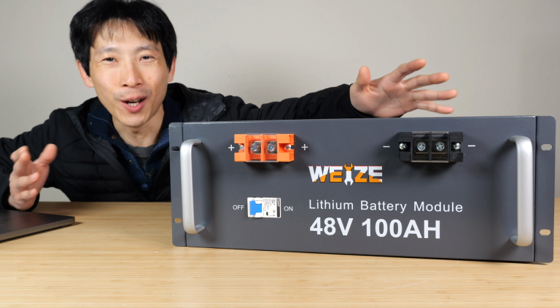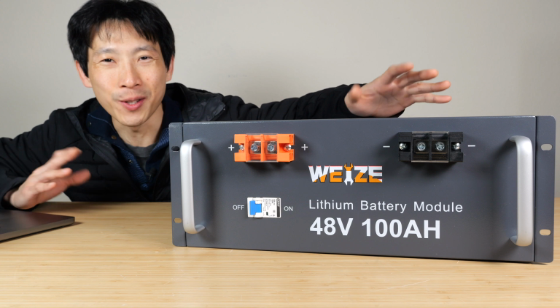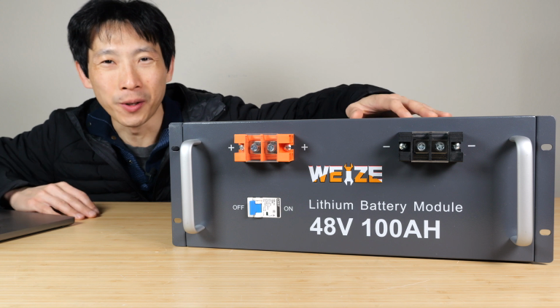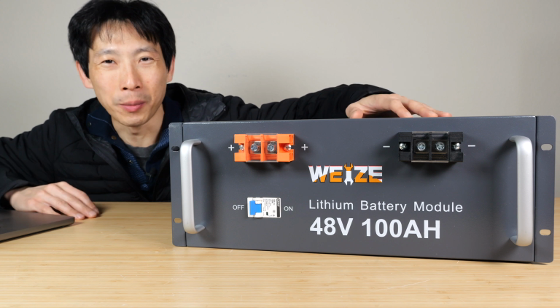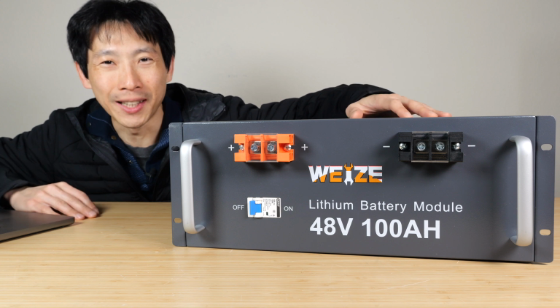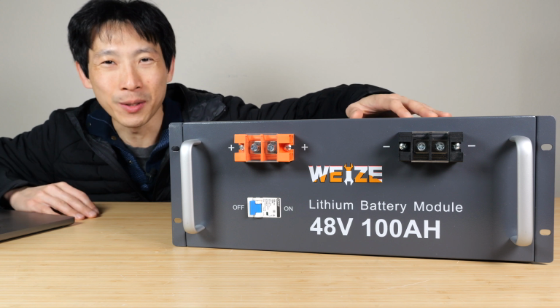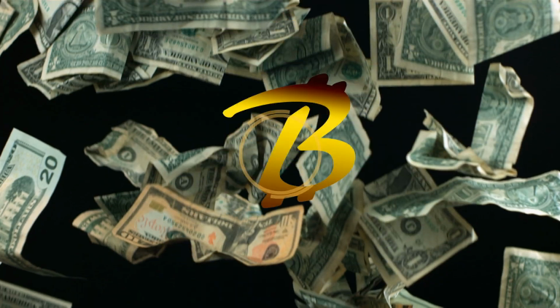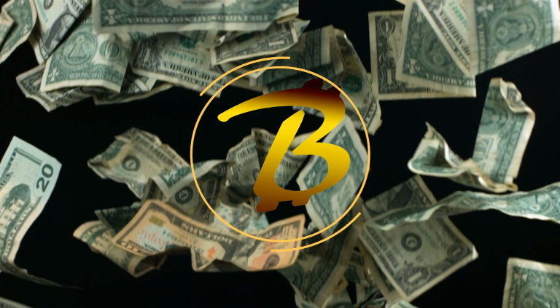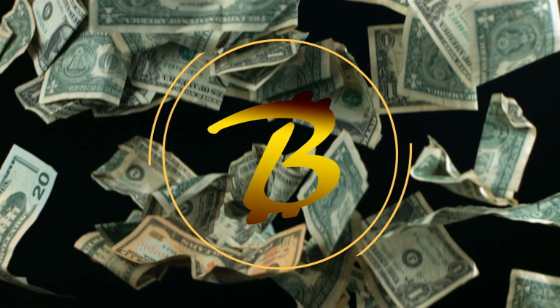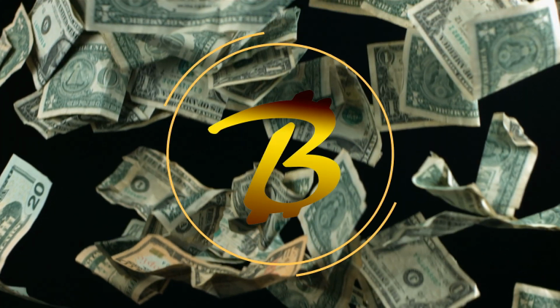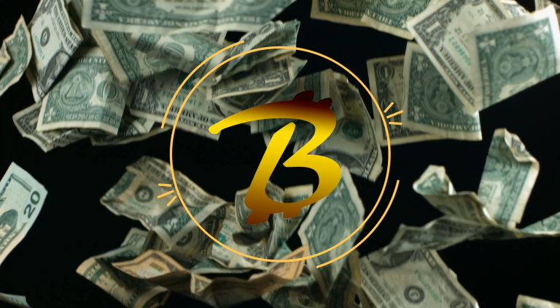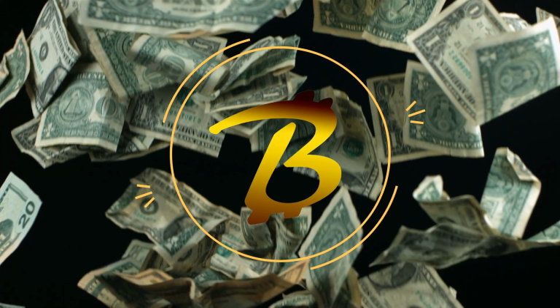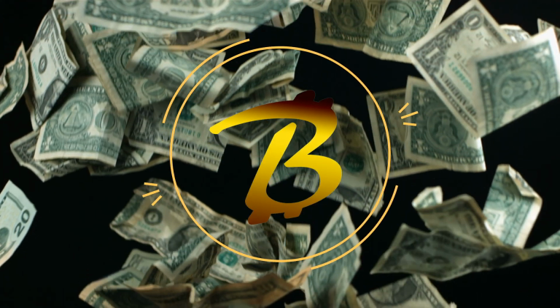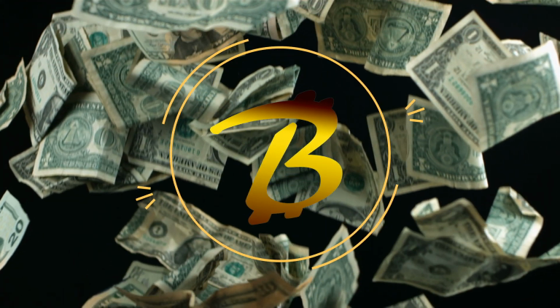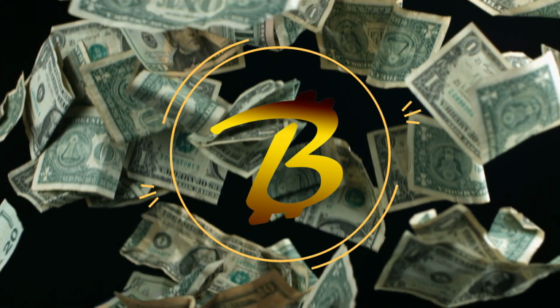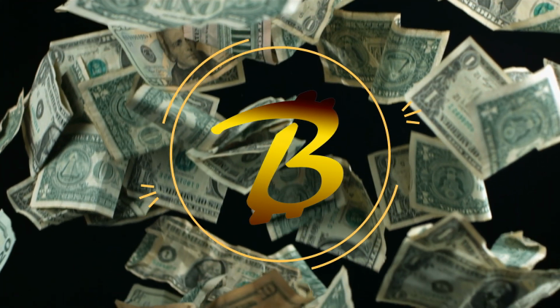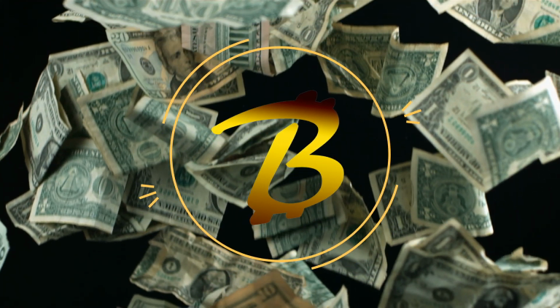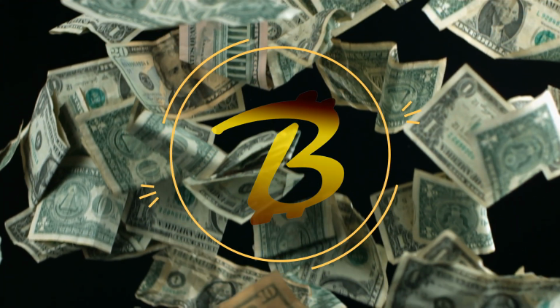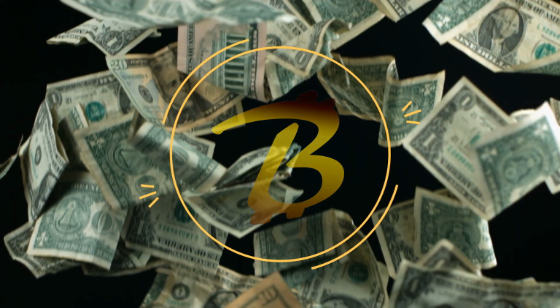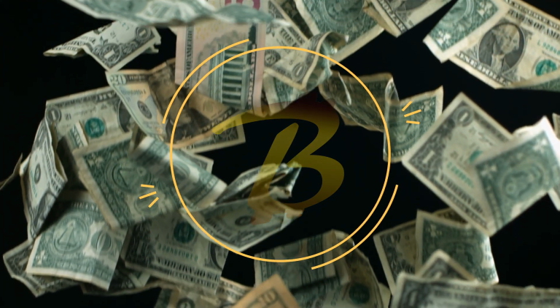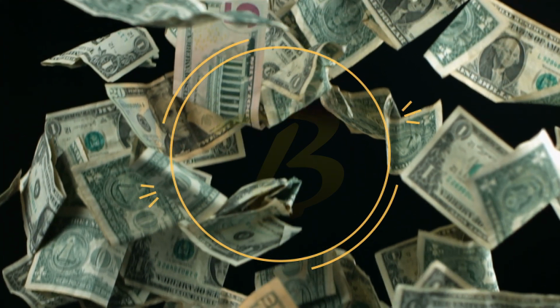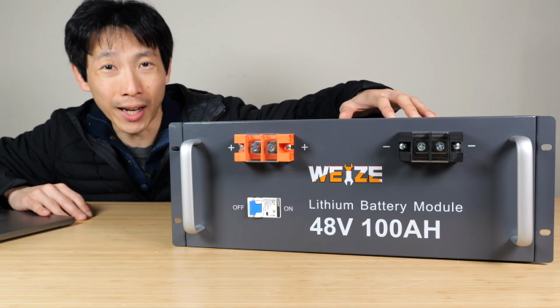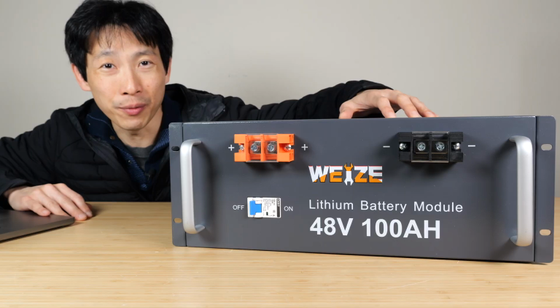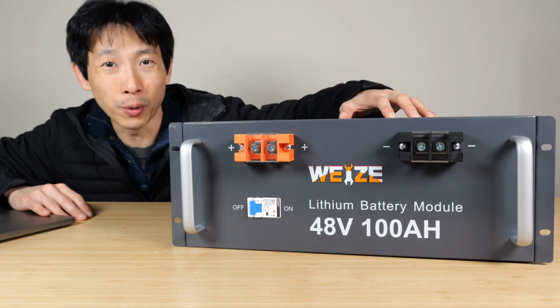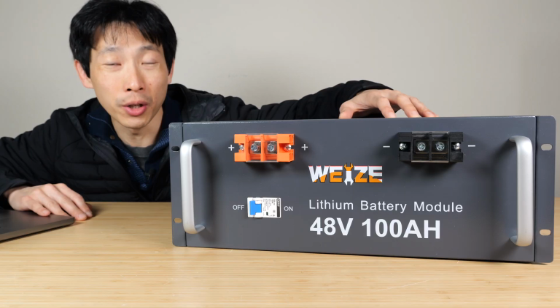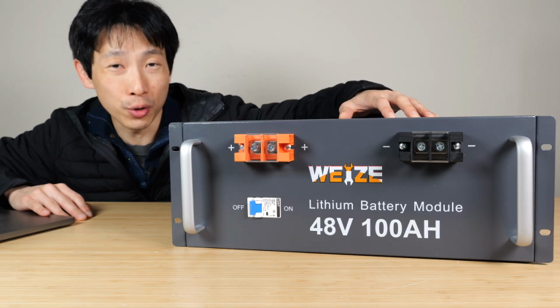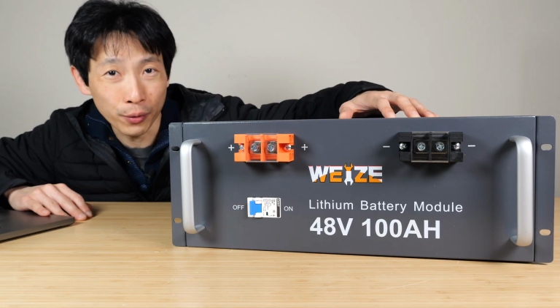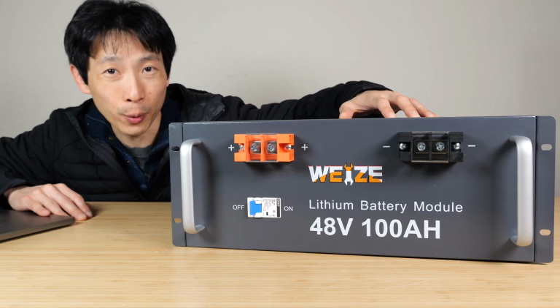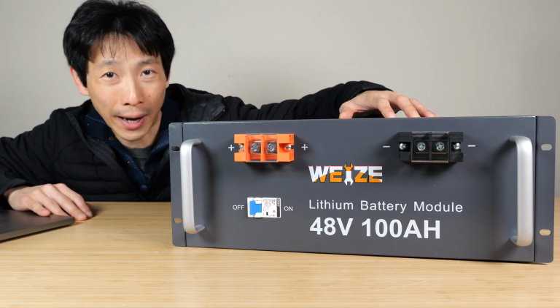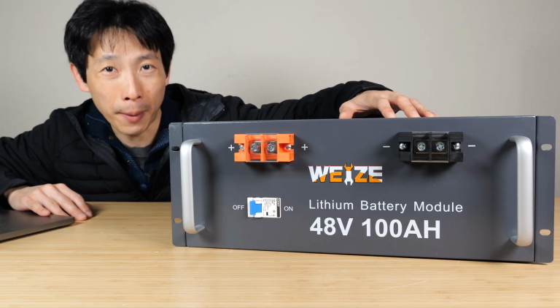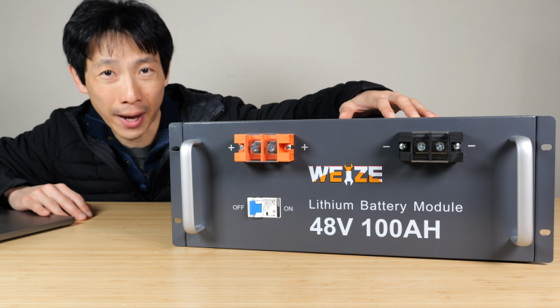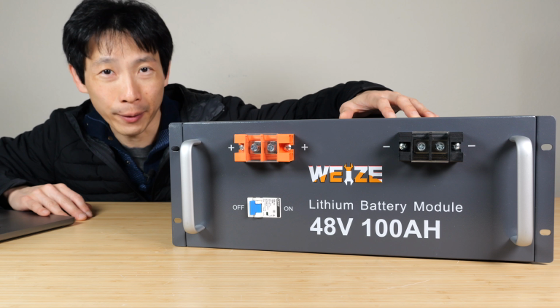How's it going, everybody? This is Pete the Bush. Today I'm going to review this Wyze 48-volt server rack battery.